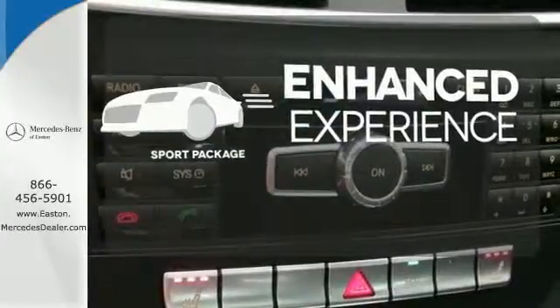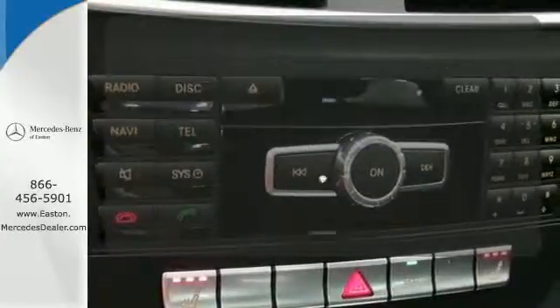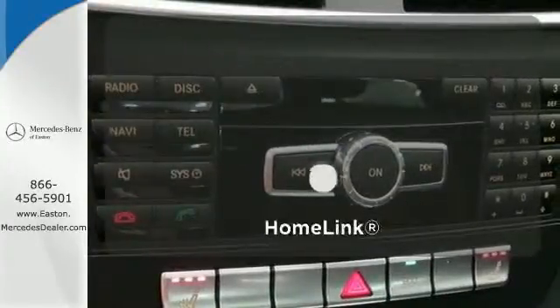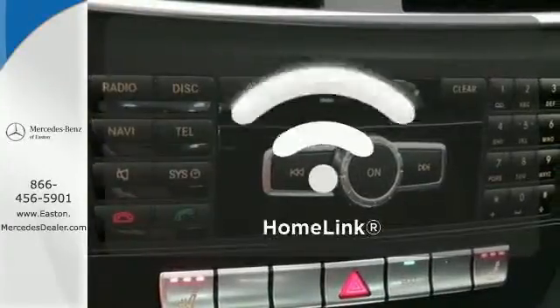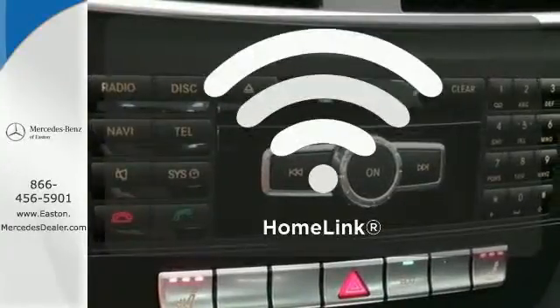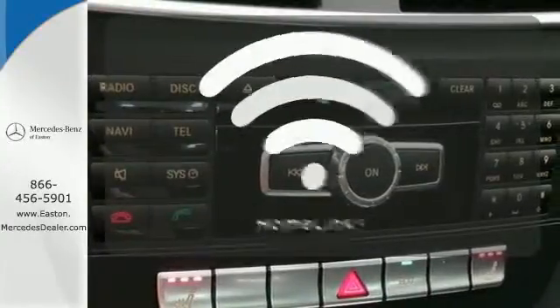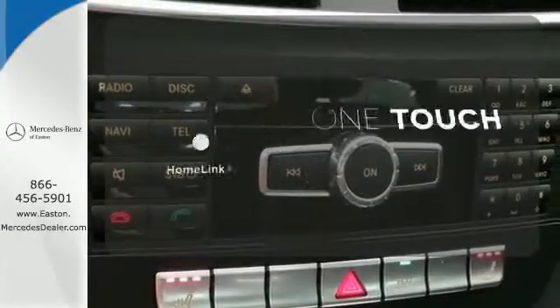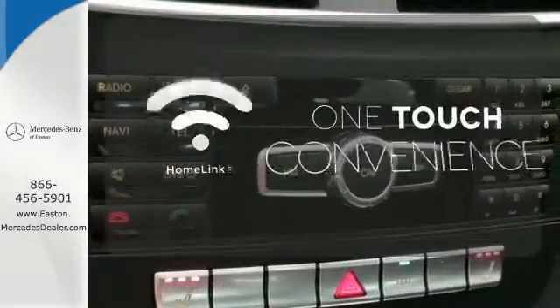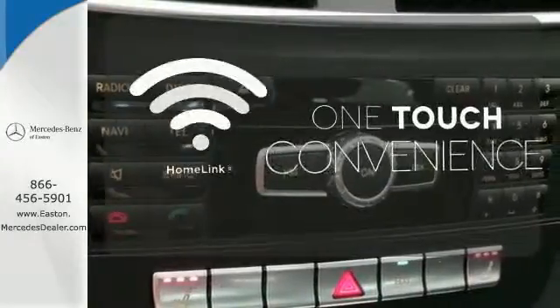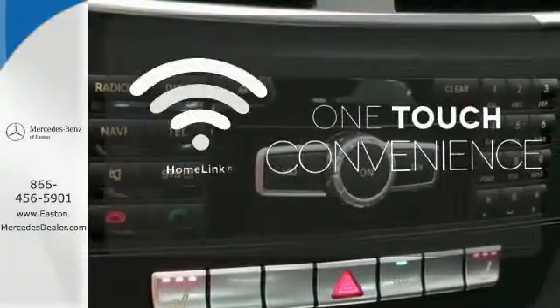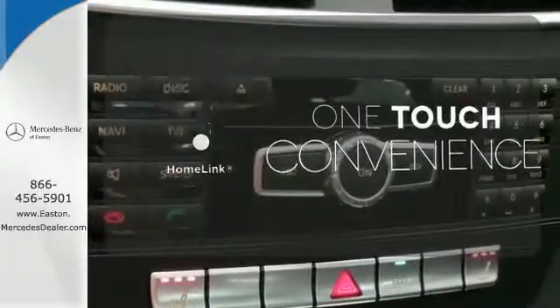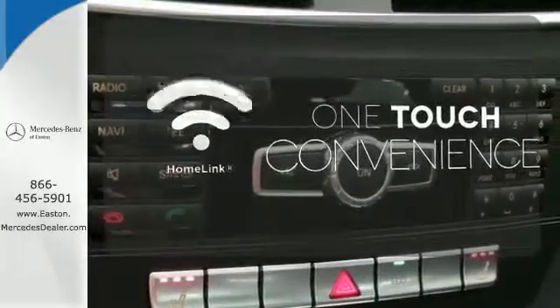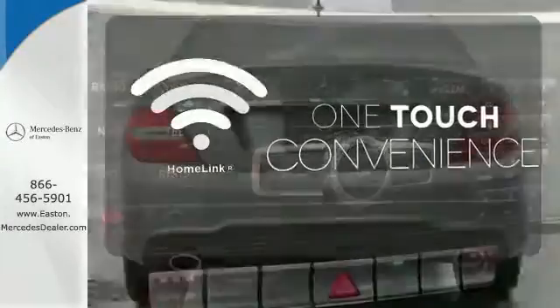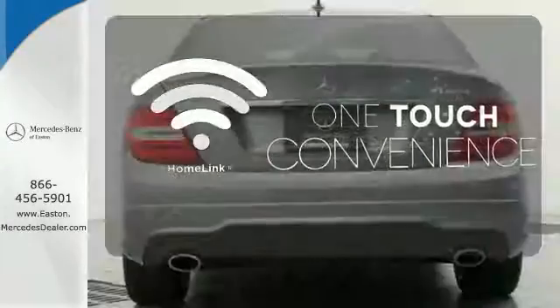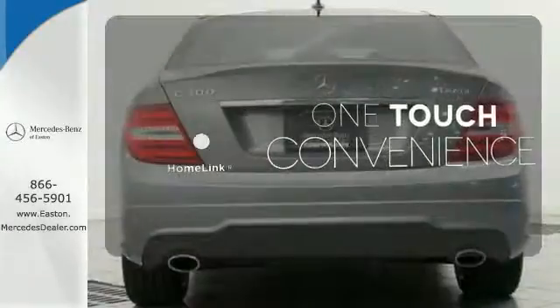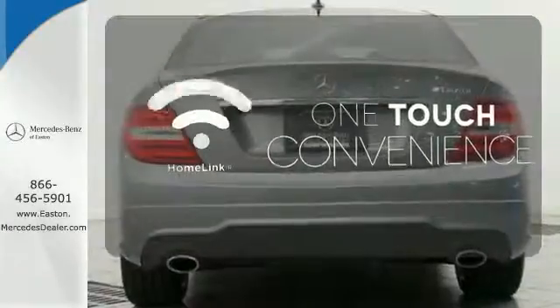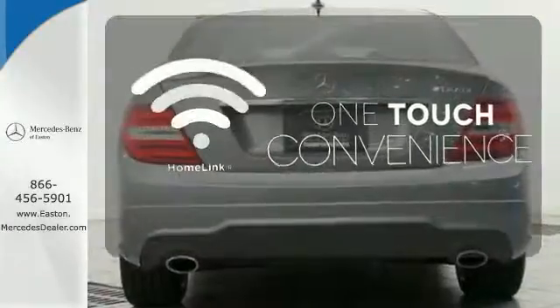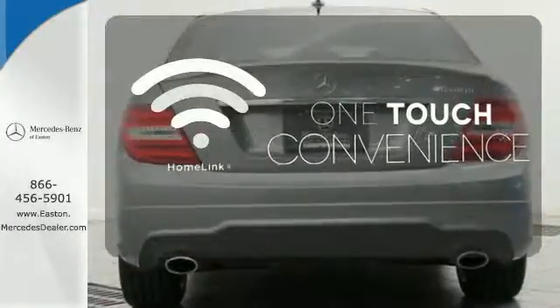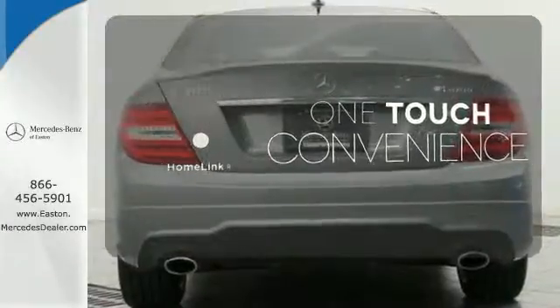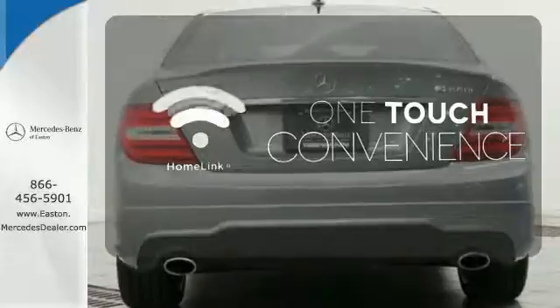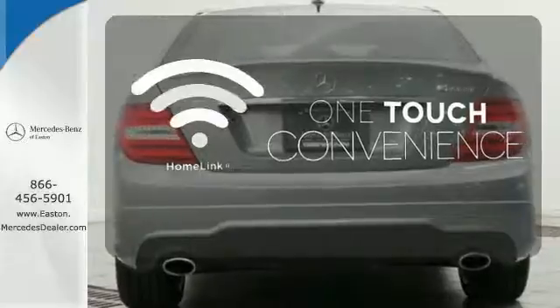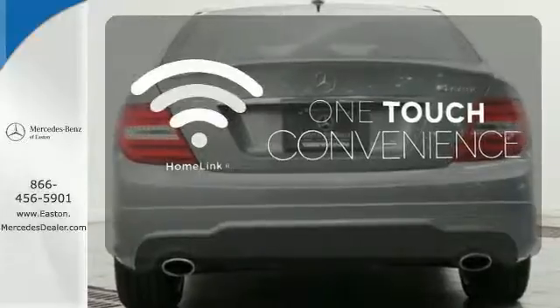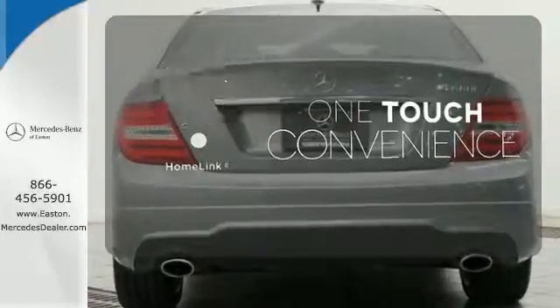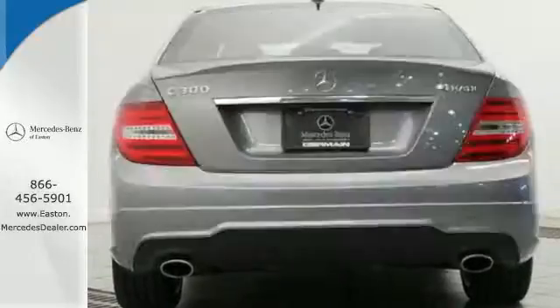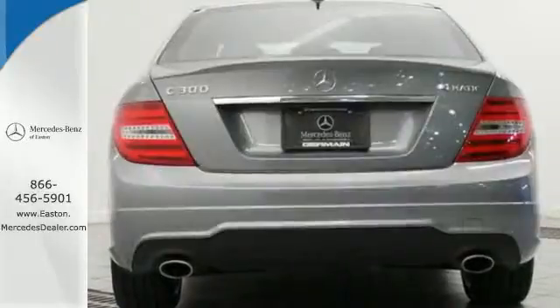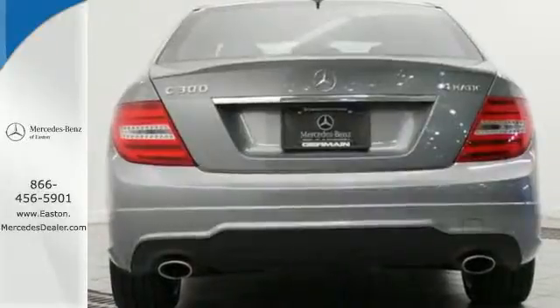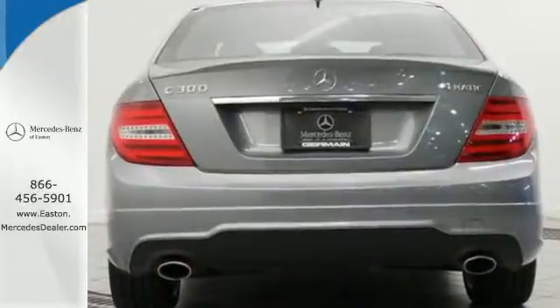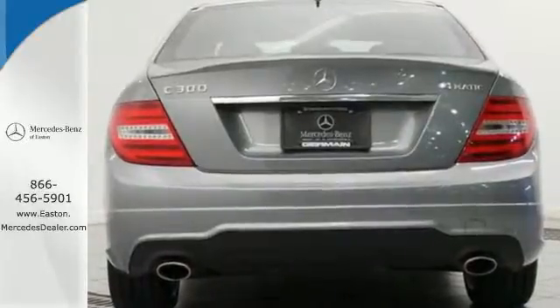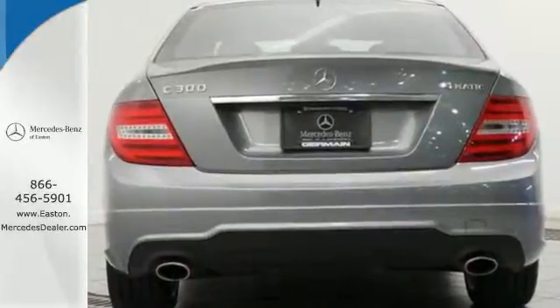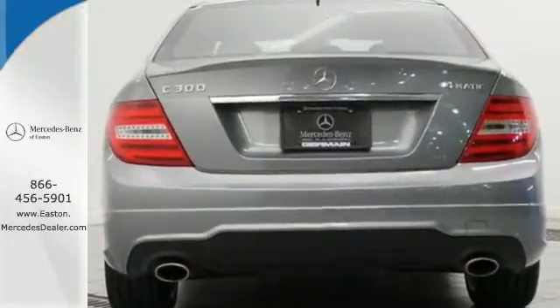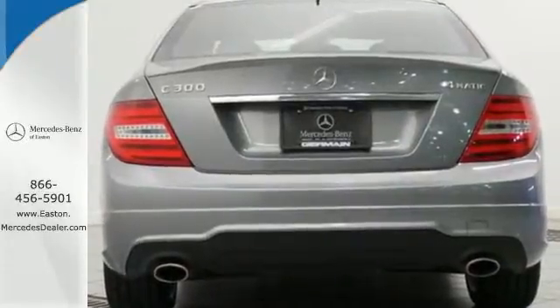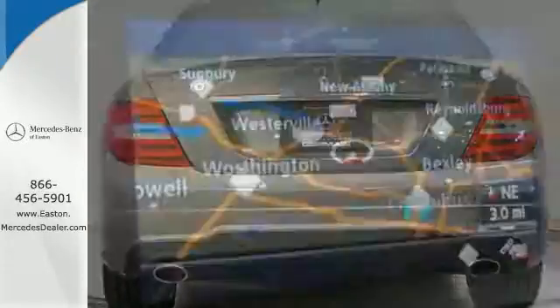With Homelink, one touch makes your arrival as welcoming as if you'd never left. It's pure Mercedes-Benz style.